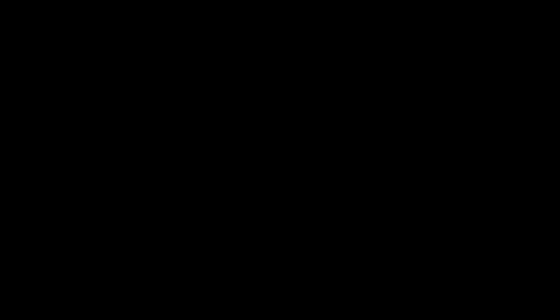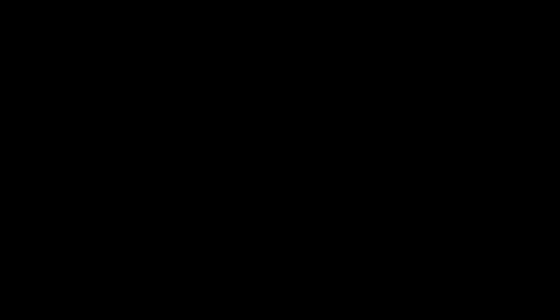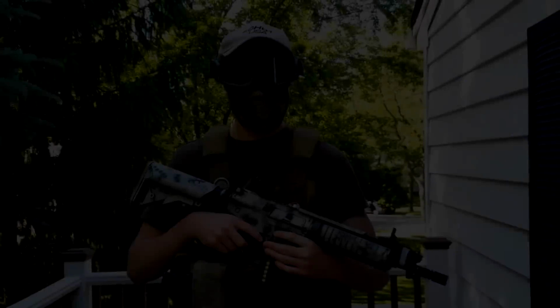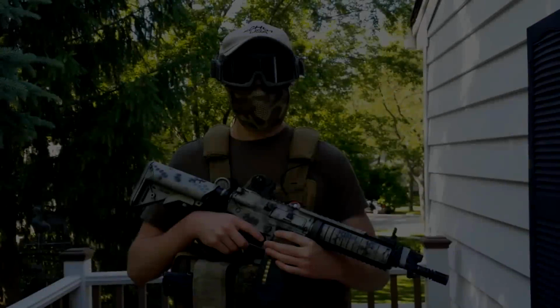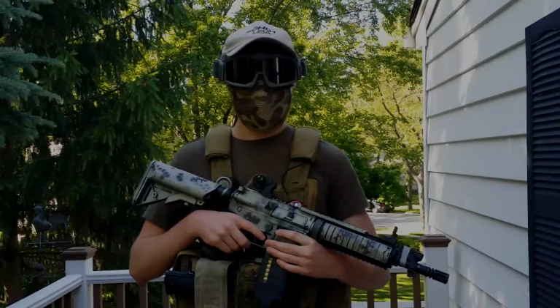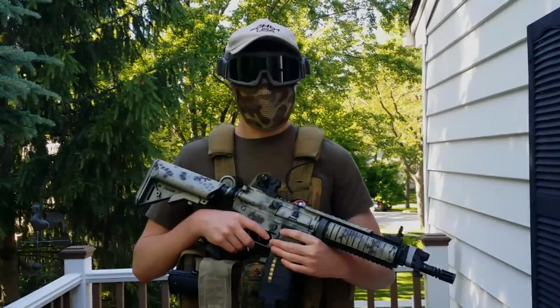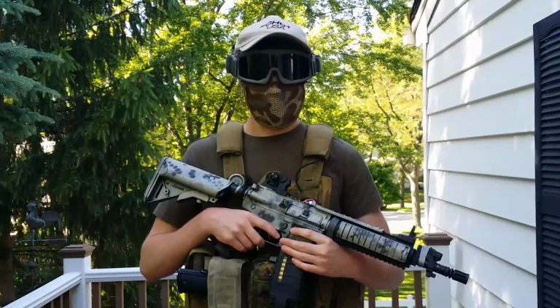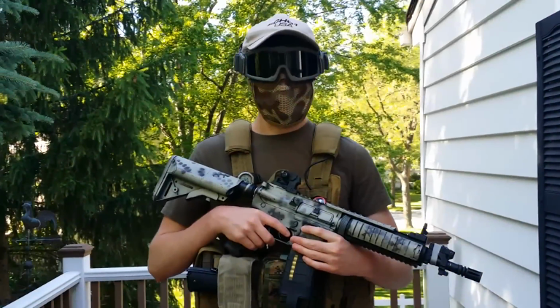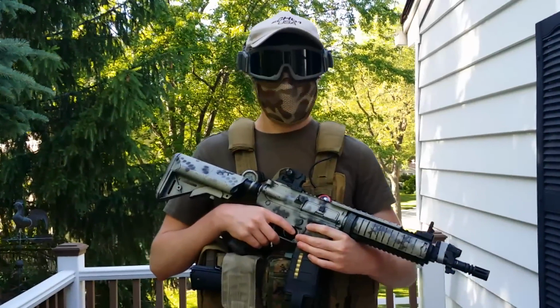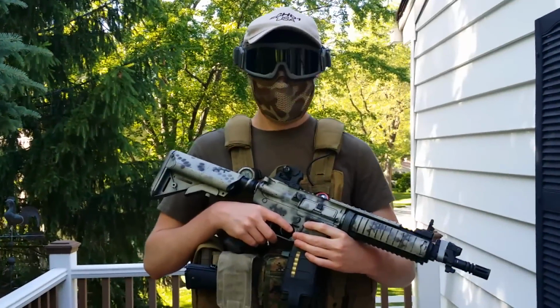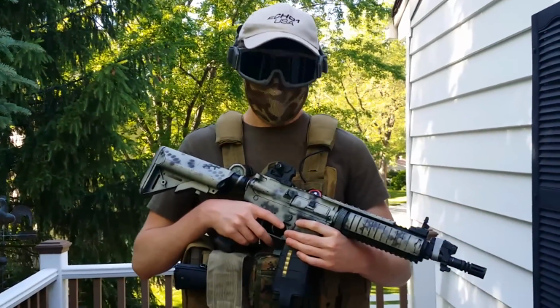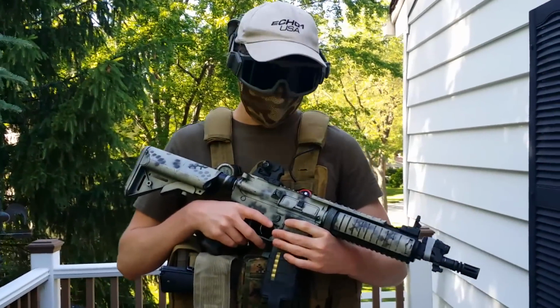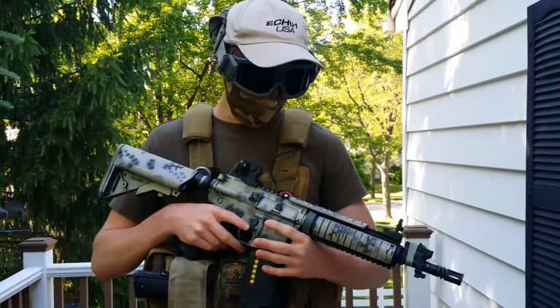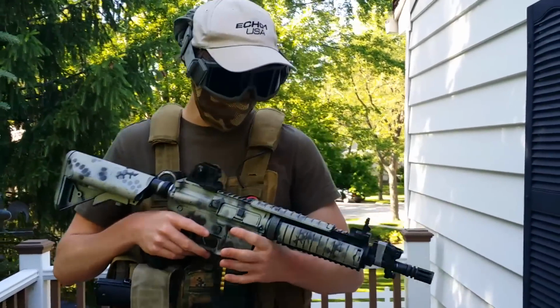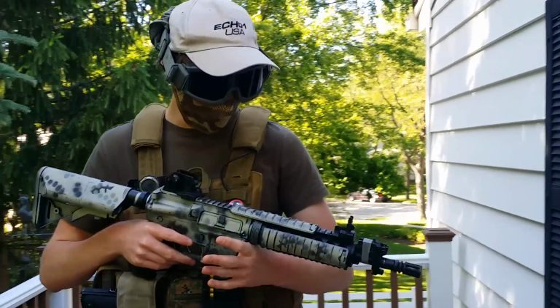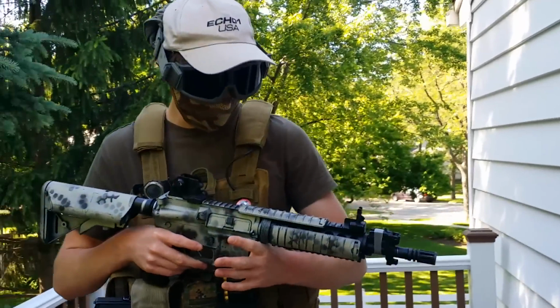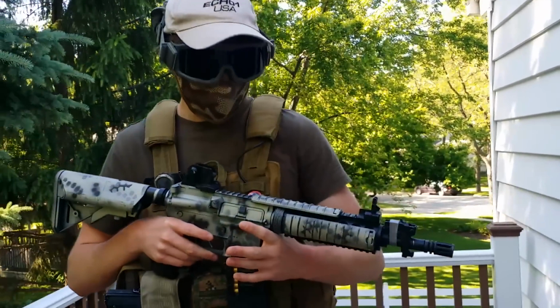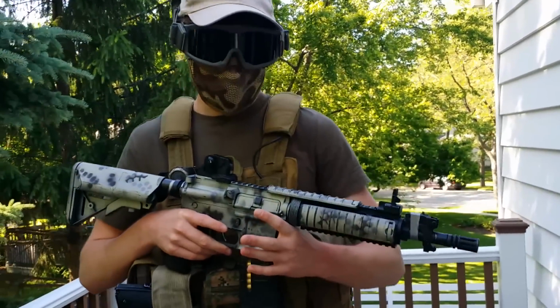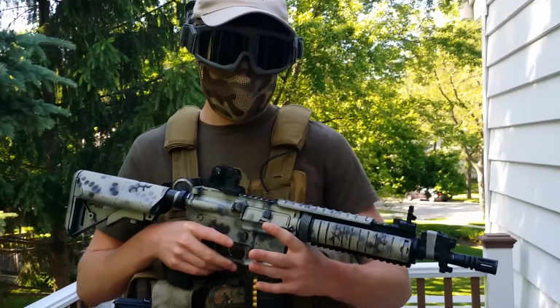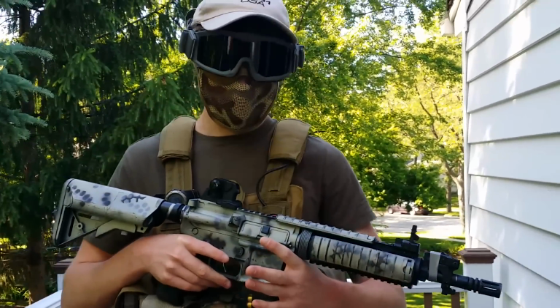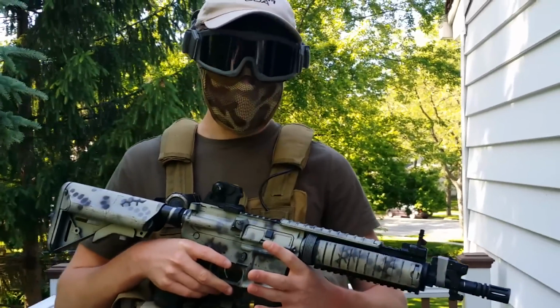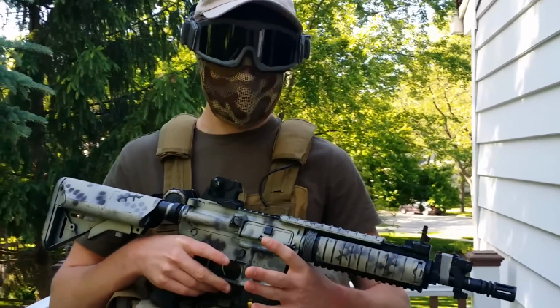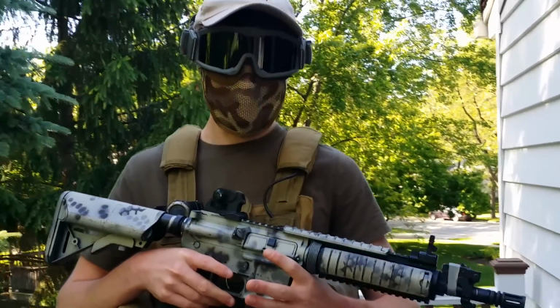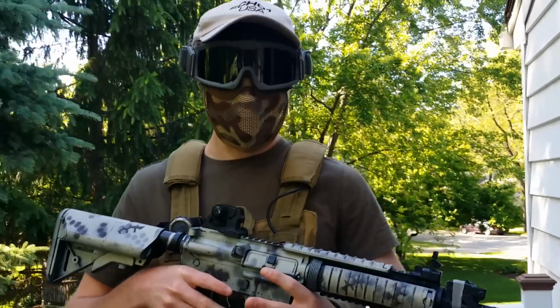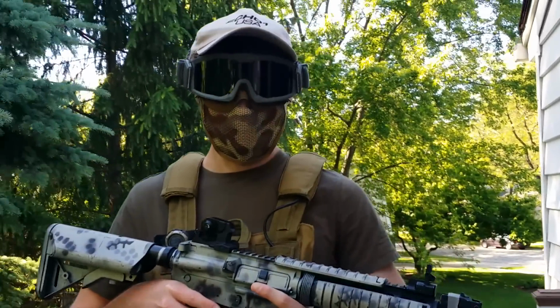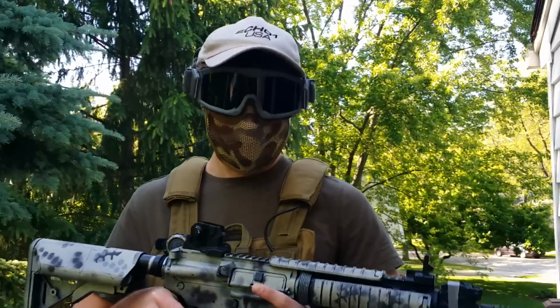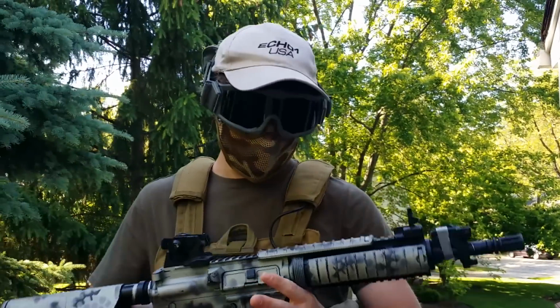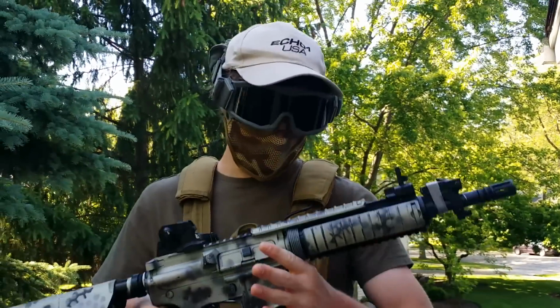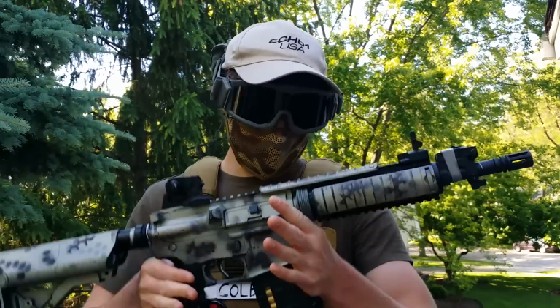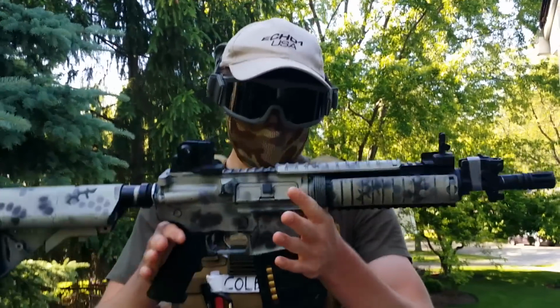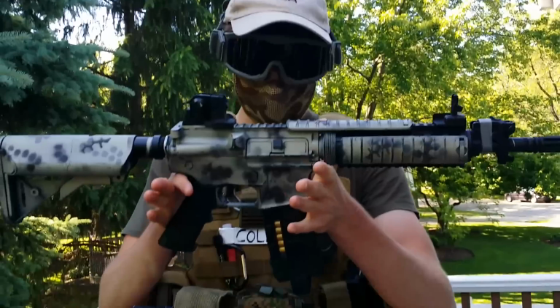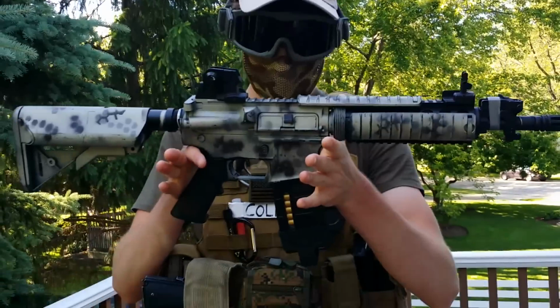This is Joe and I'm gonna be reviewing my Airsoft loadout for today. To start off, this is my gun.